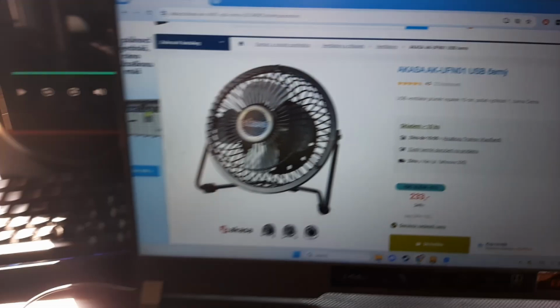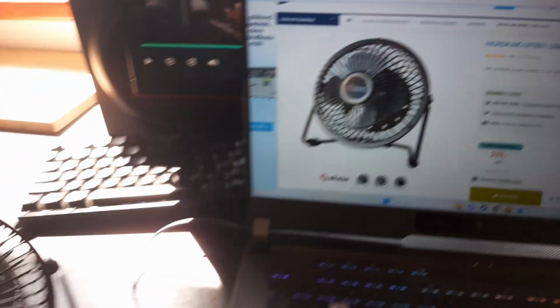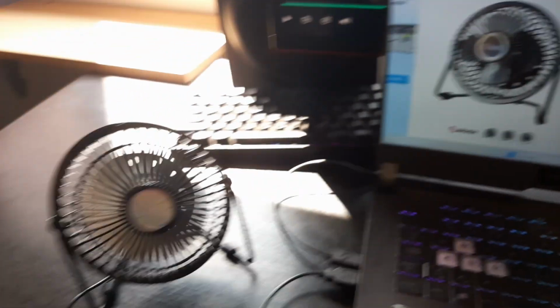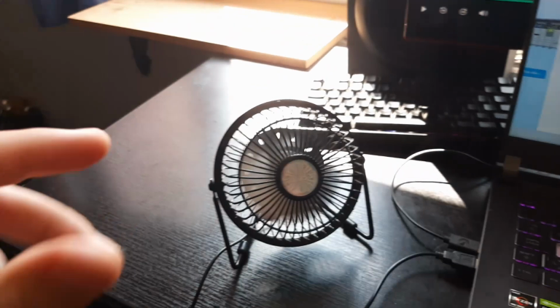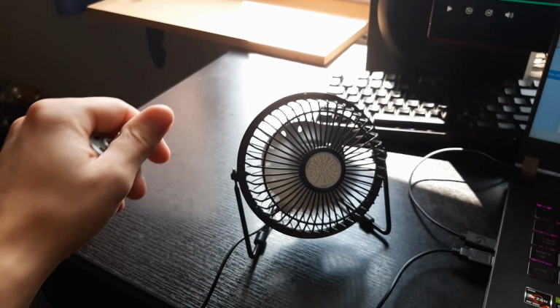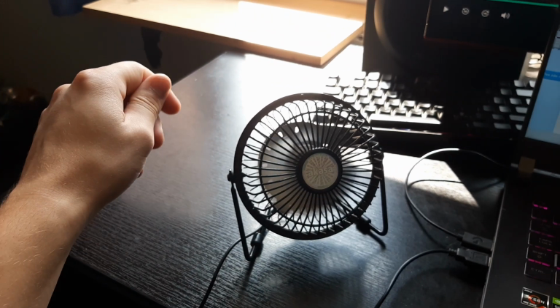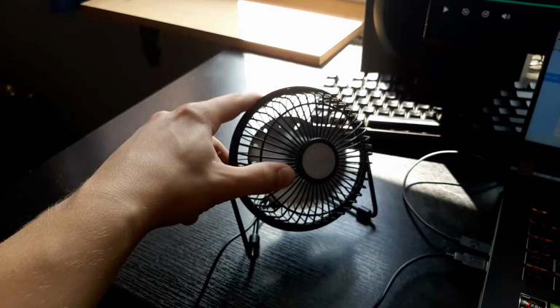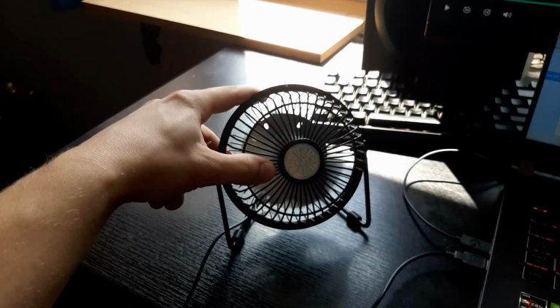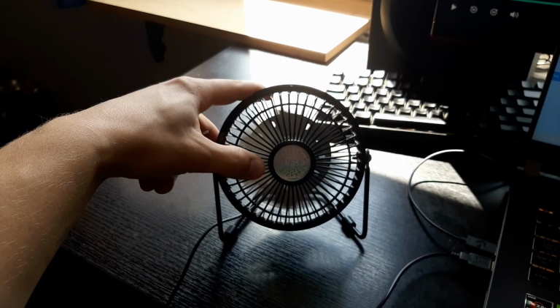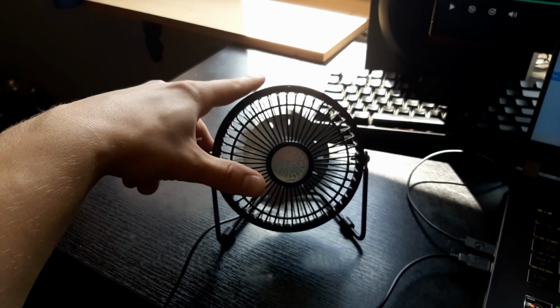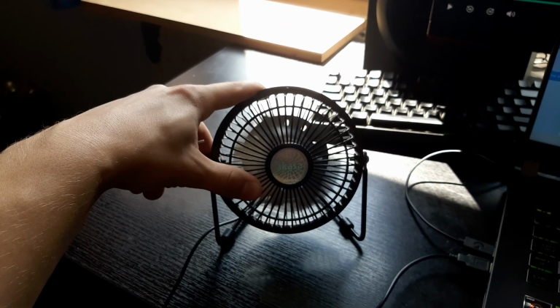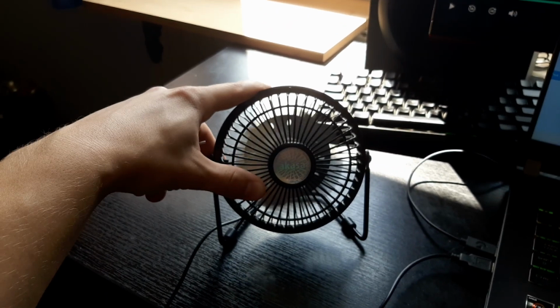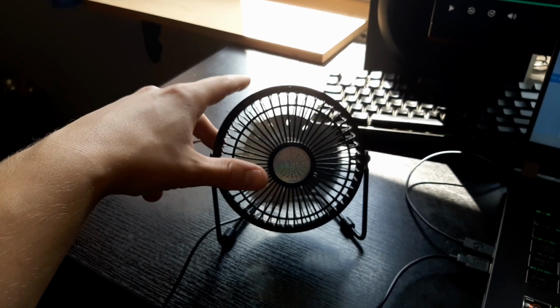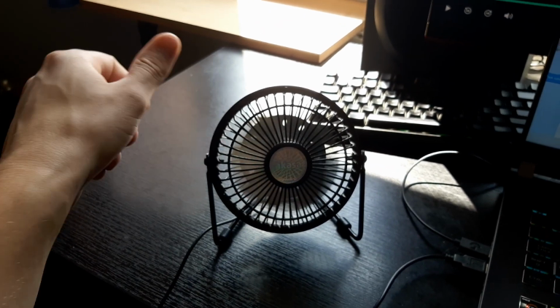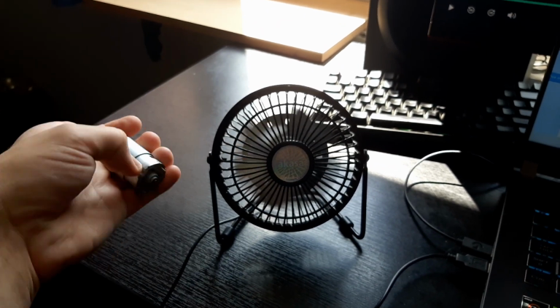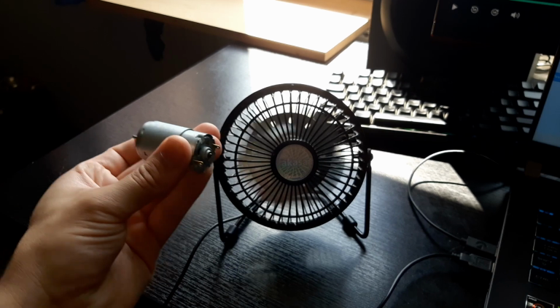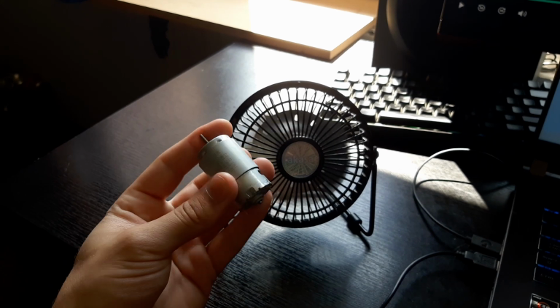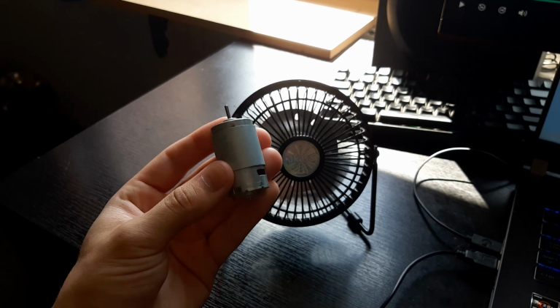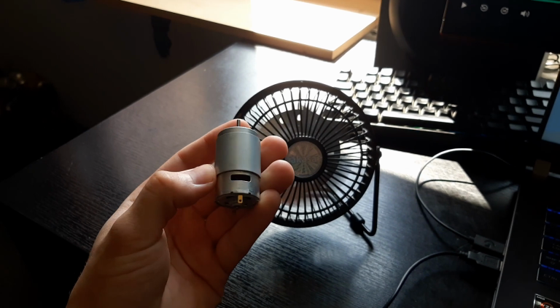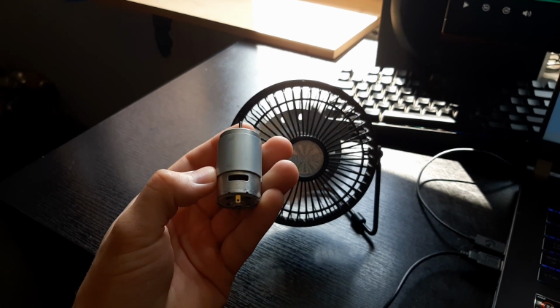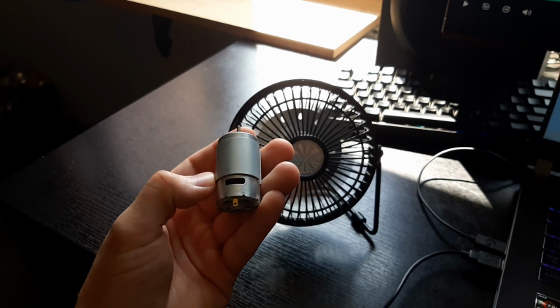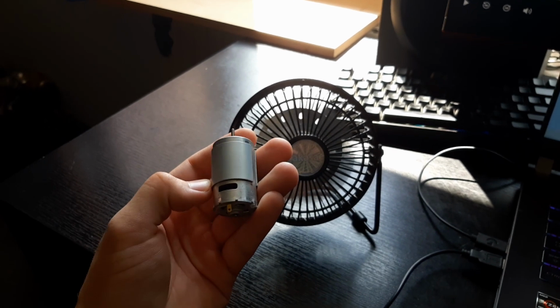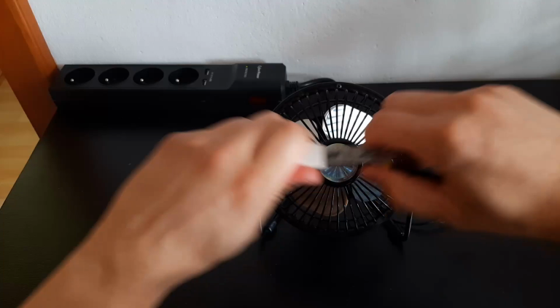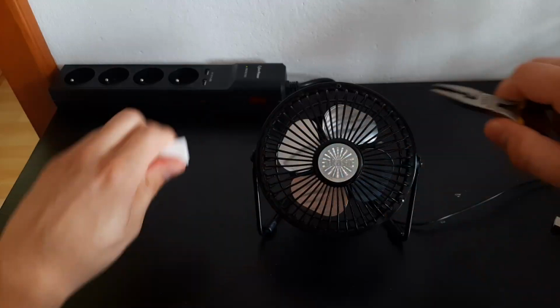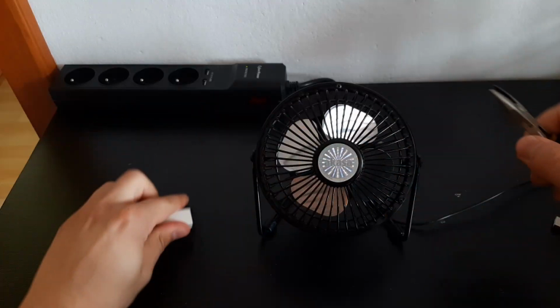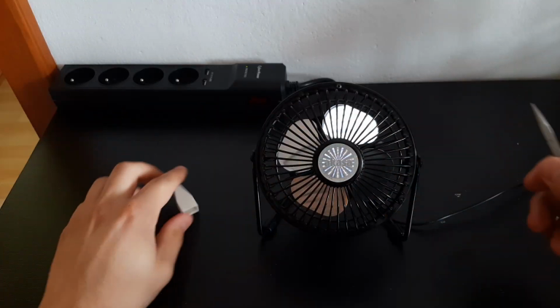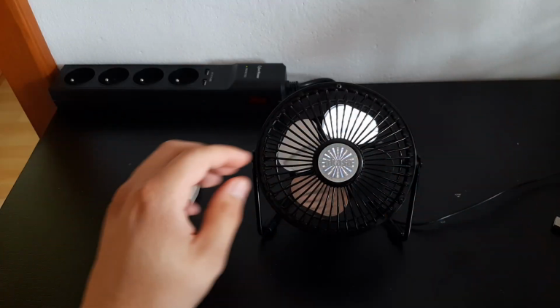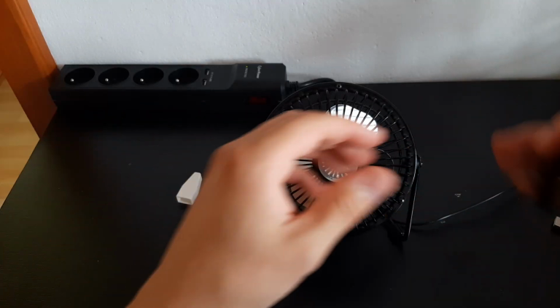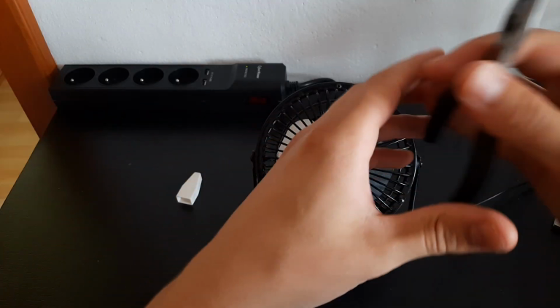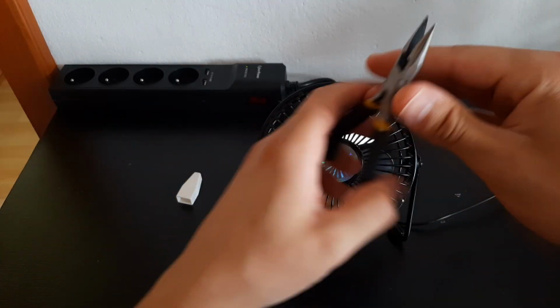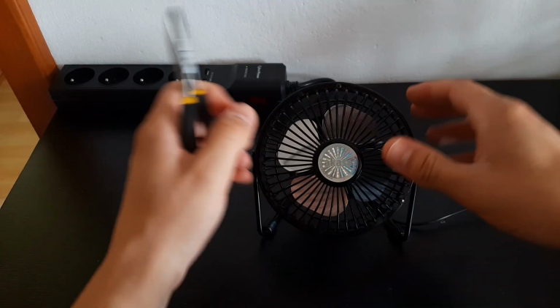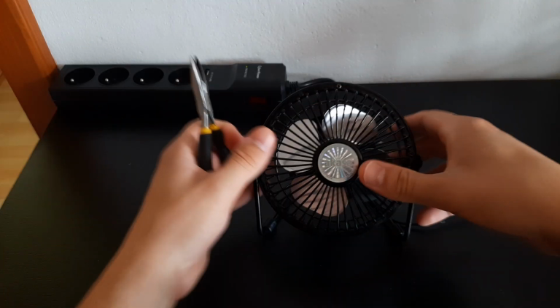I'm gonna take this 2 watt fan and slap a 30 watt motor on it. Let's see what's inside of this garbage.